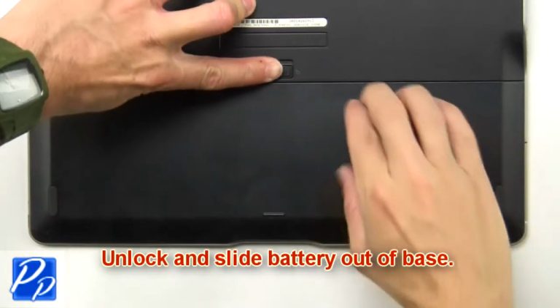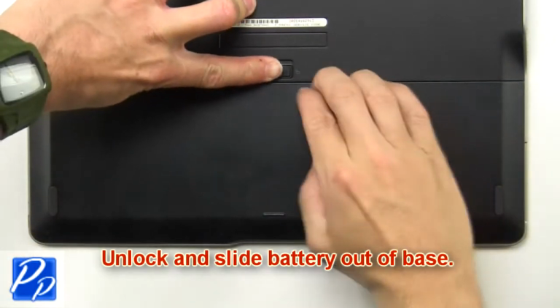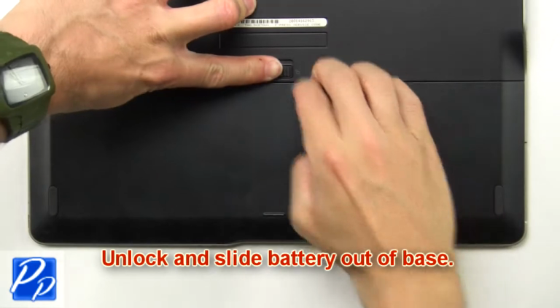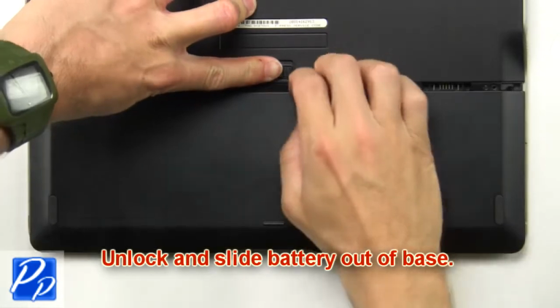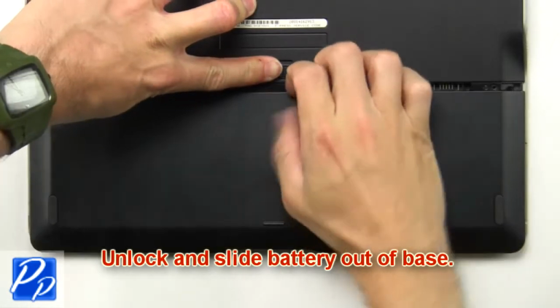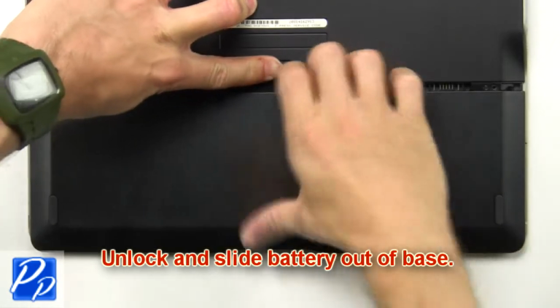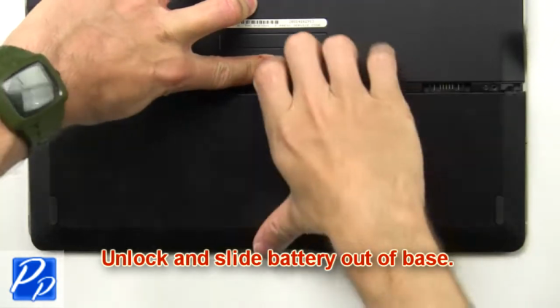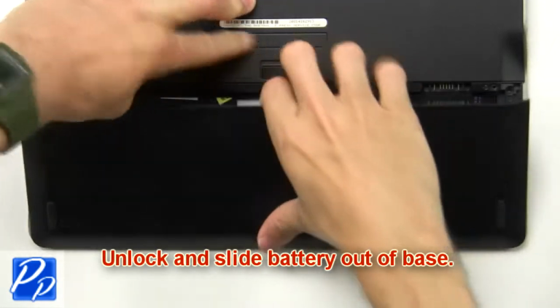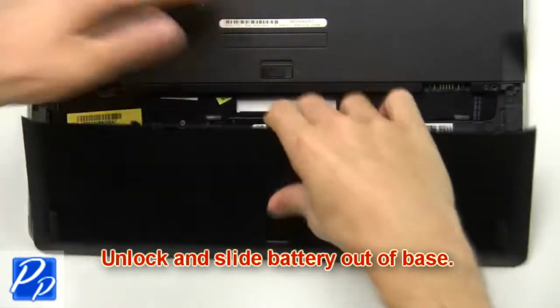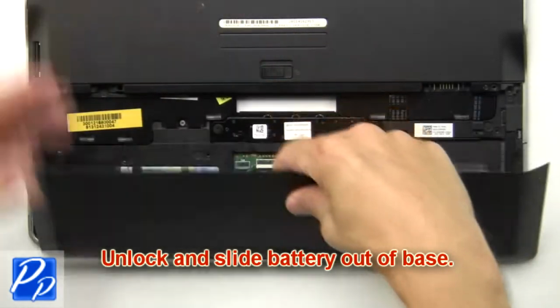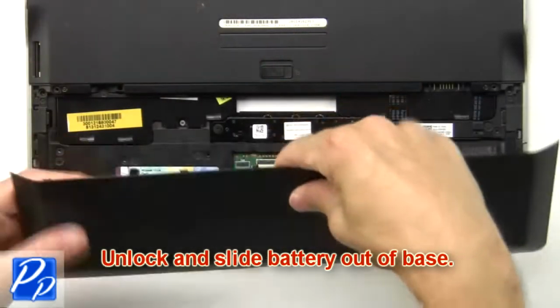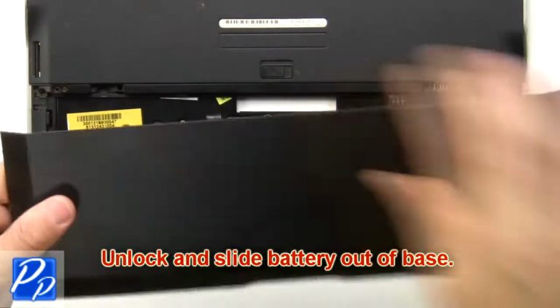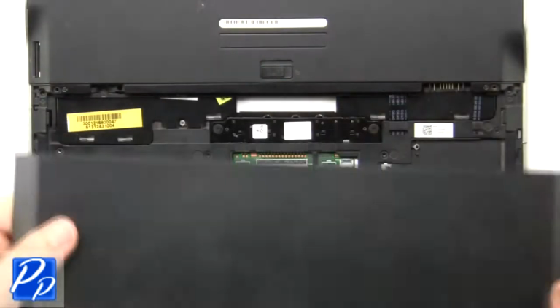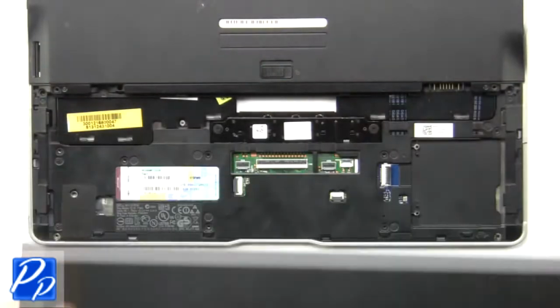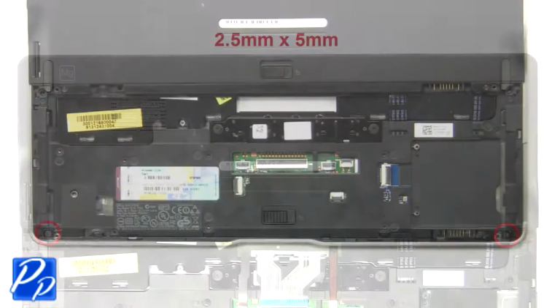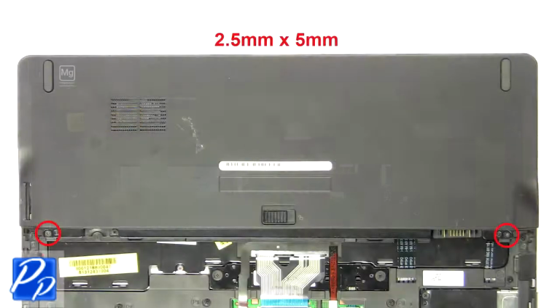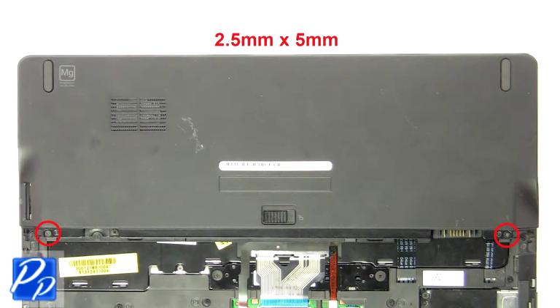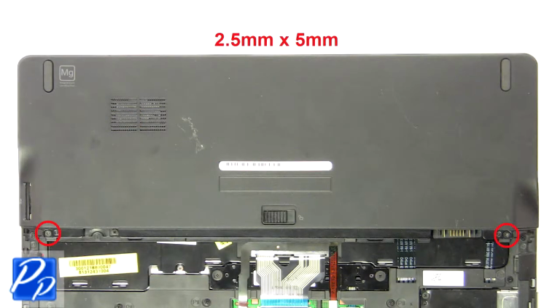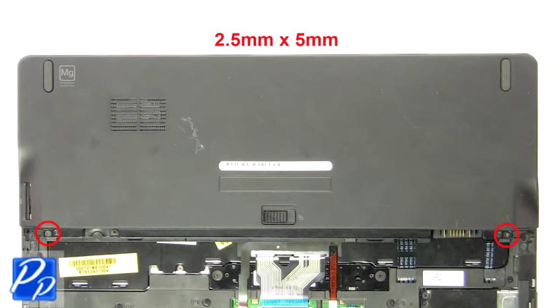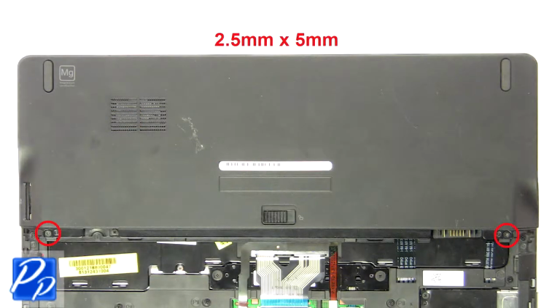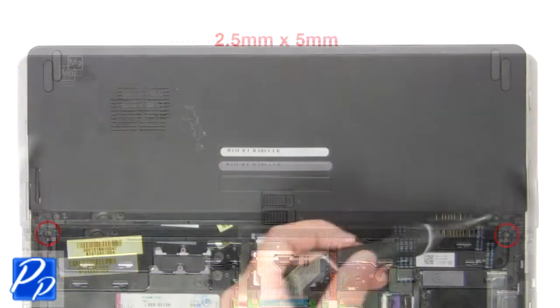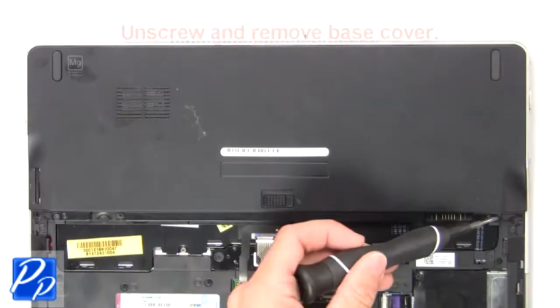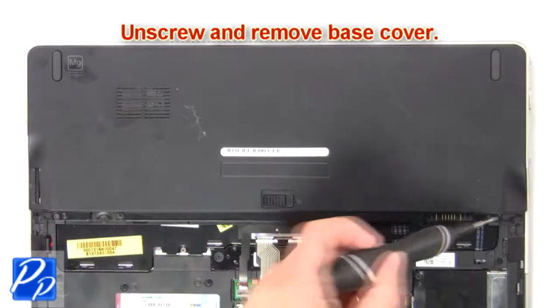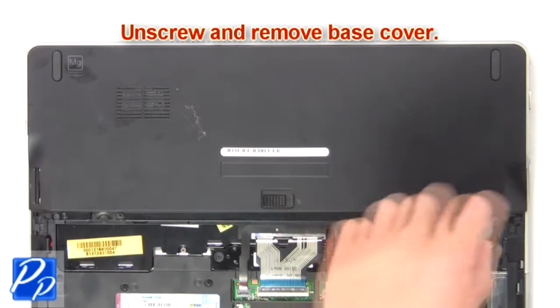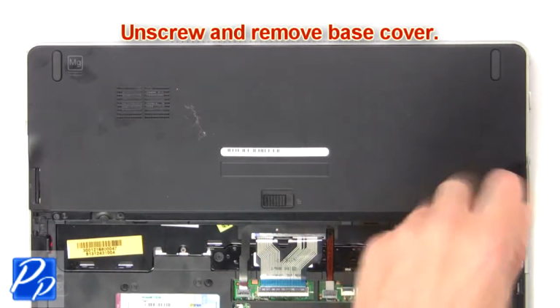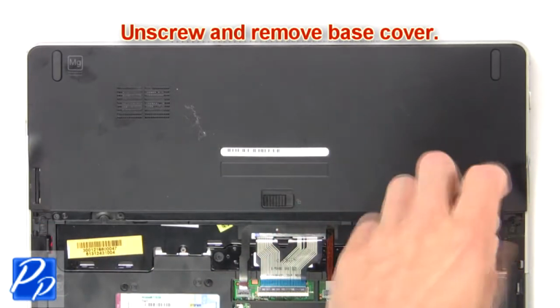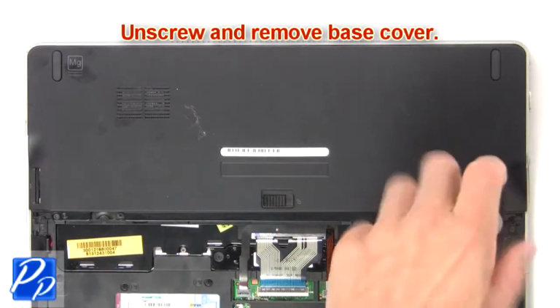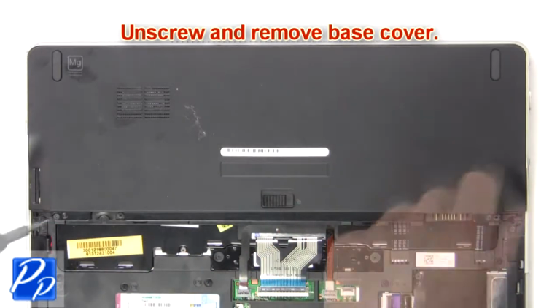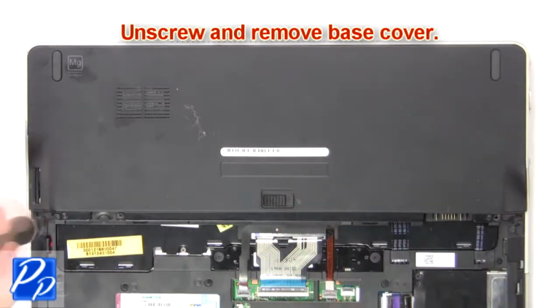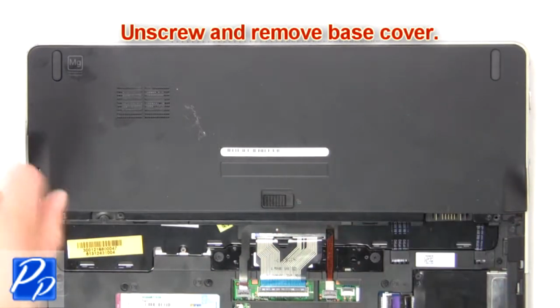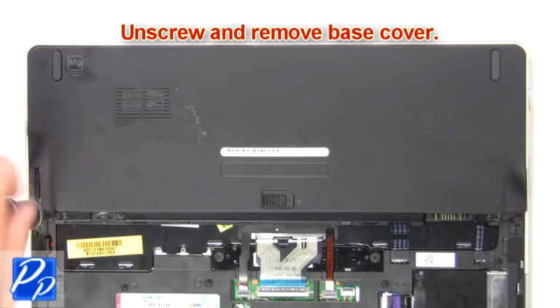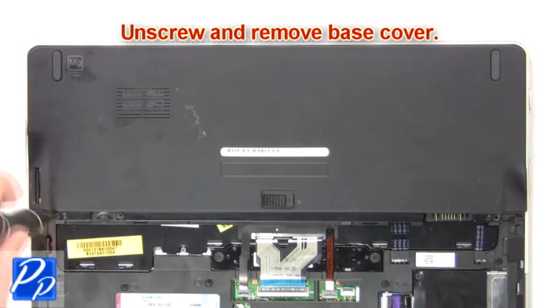Unlock and slide battery out of base. Unscrew, then remove base cover.